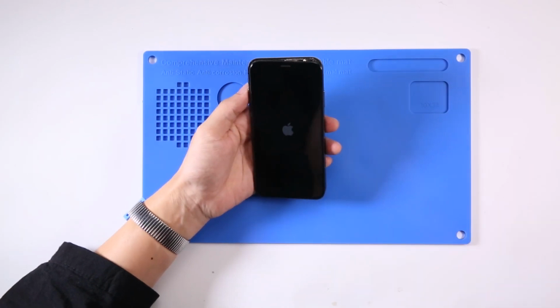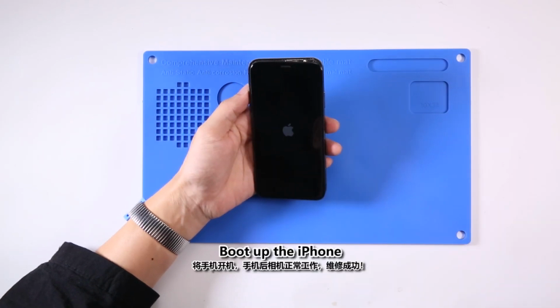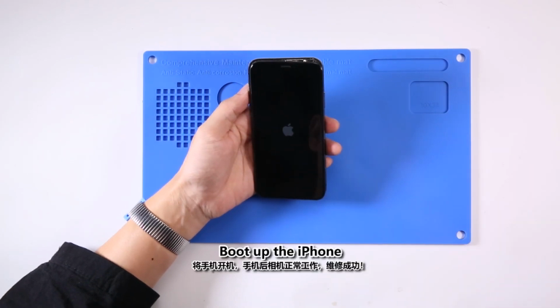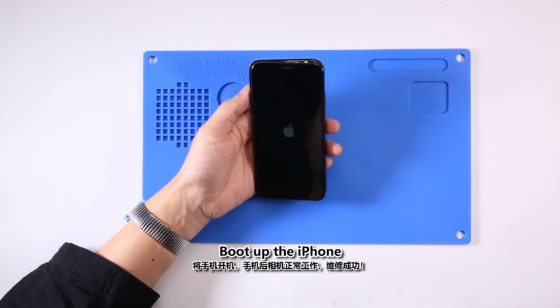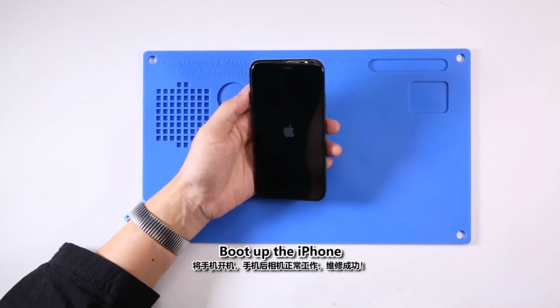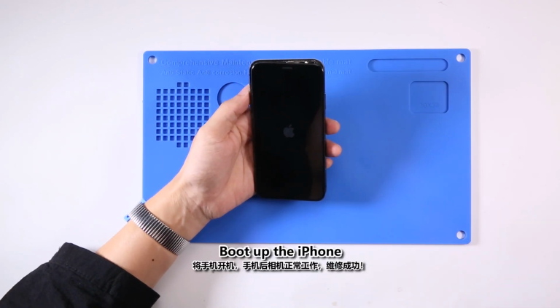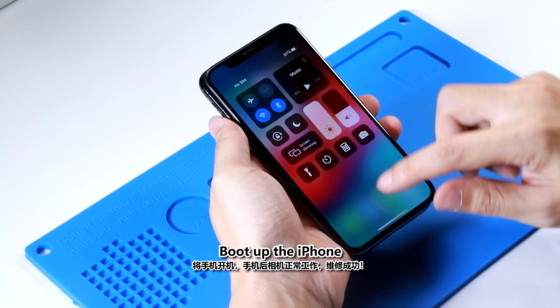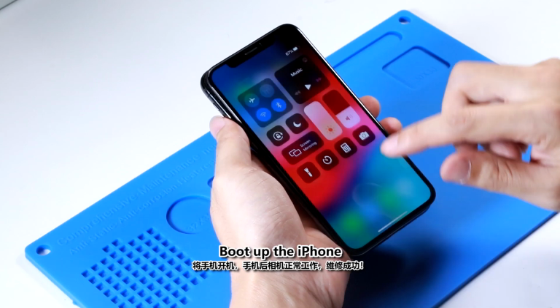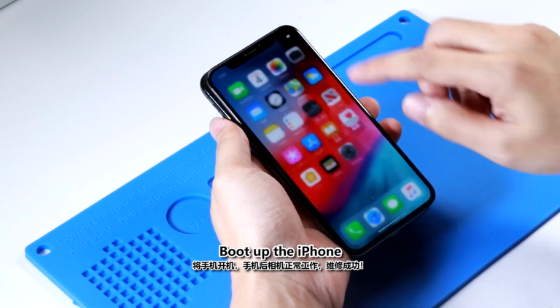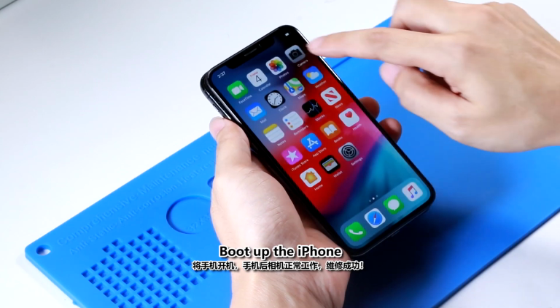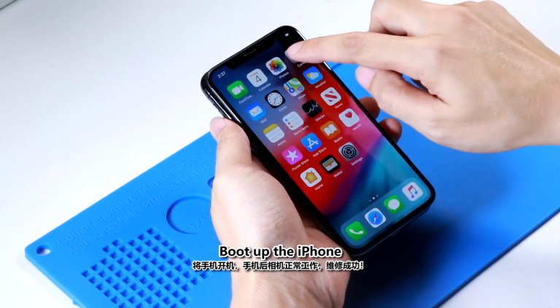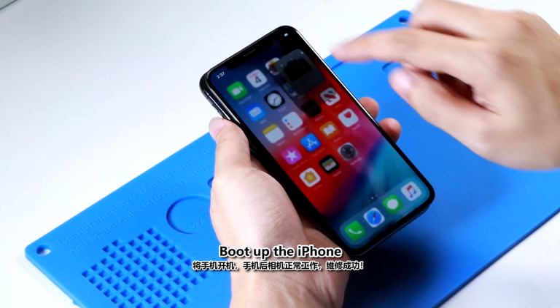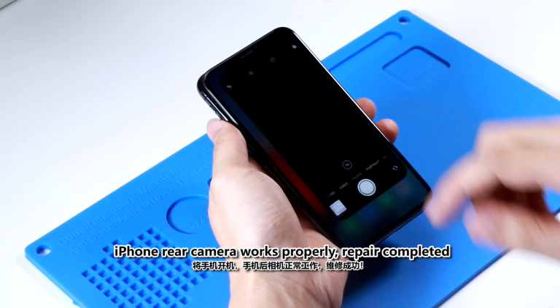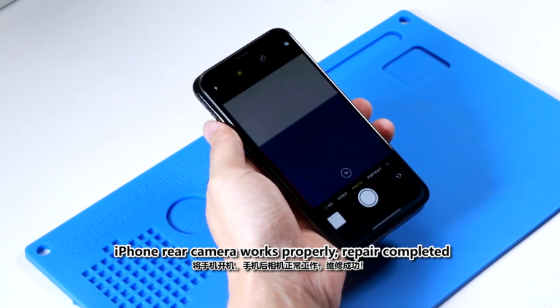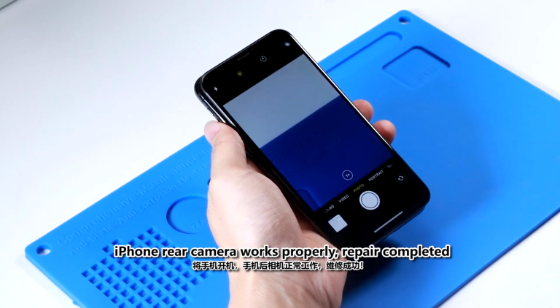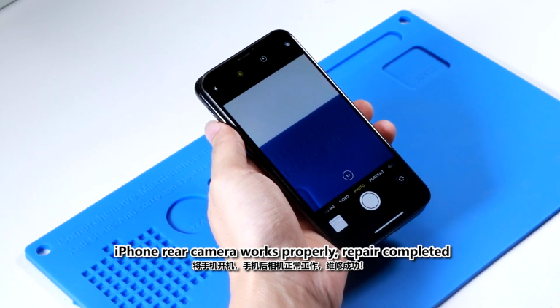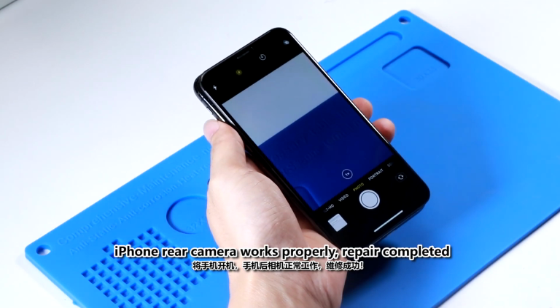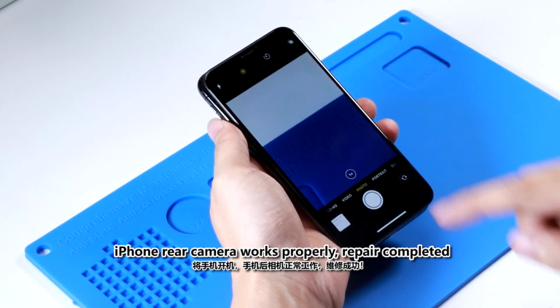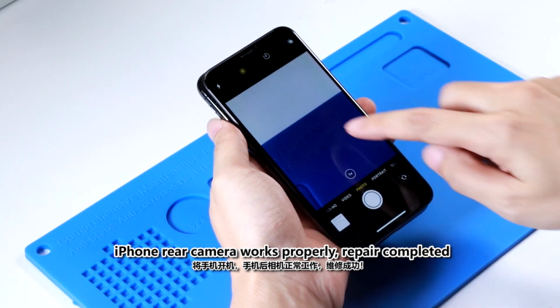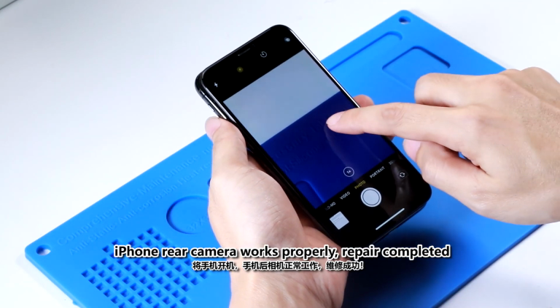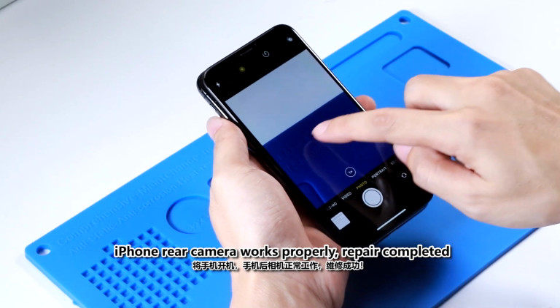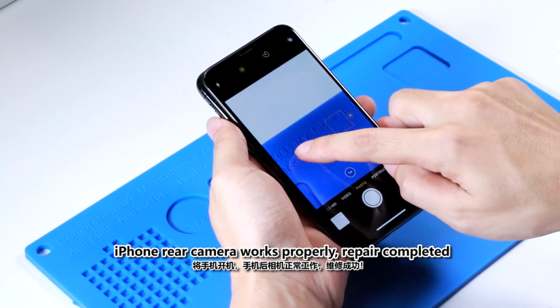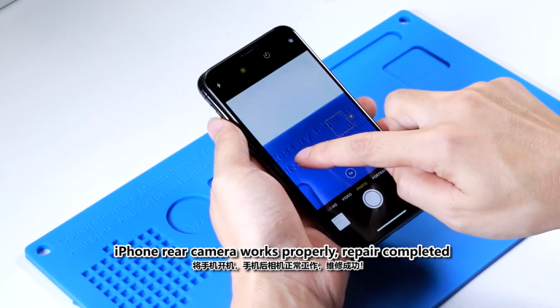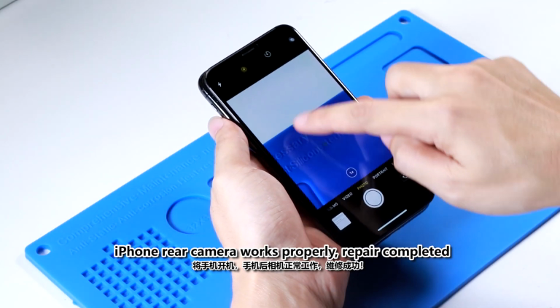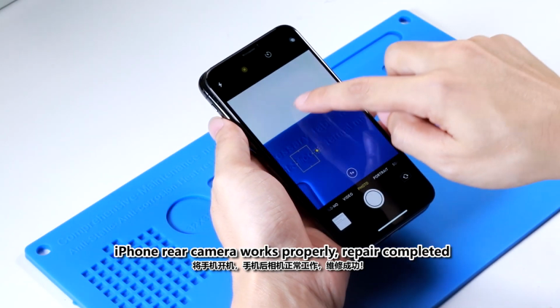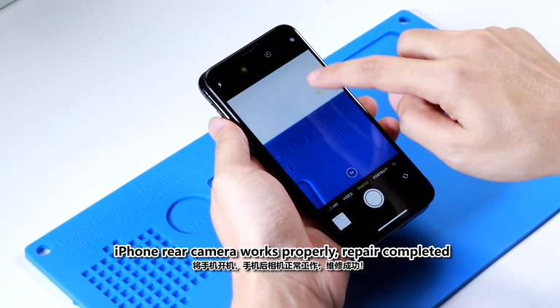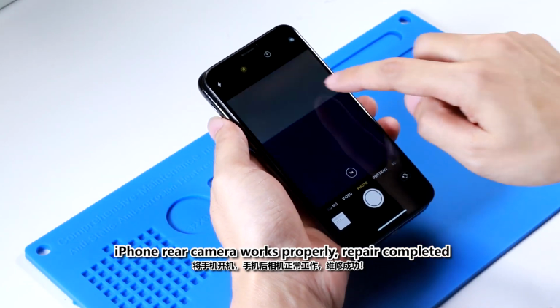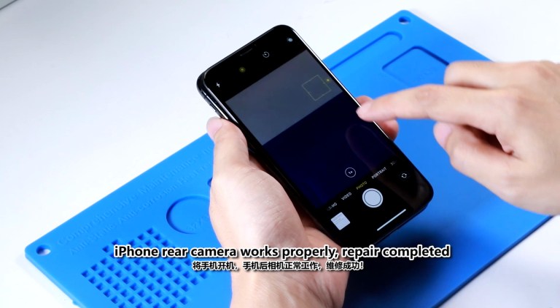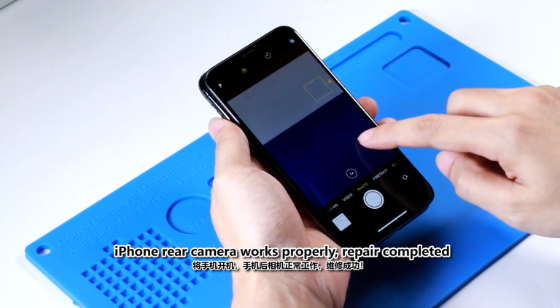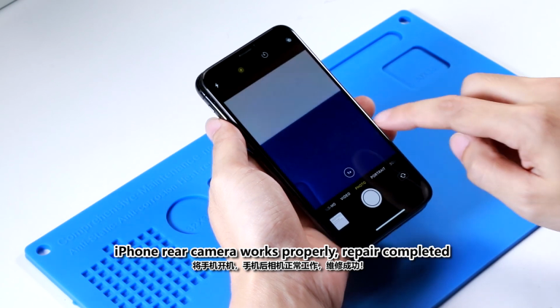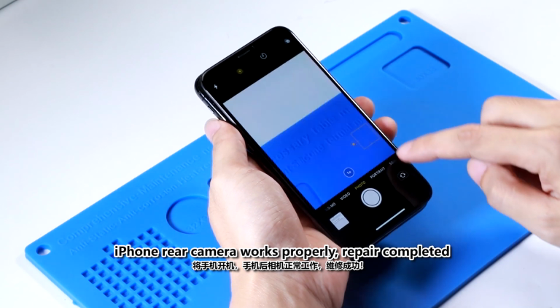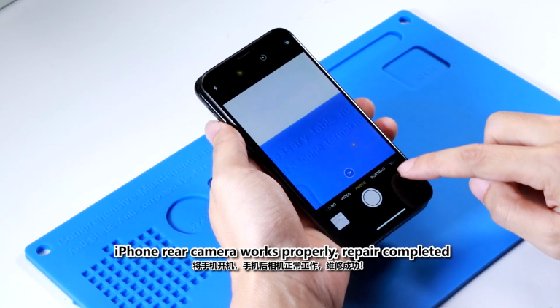Boot up the iPhone. The iPhone rear camera works properly. Repair completed.